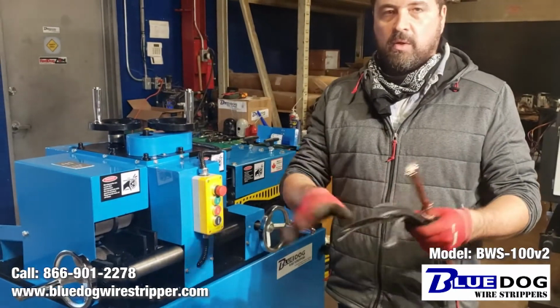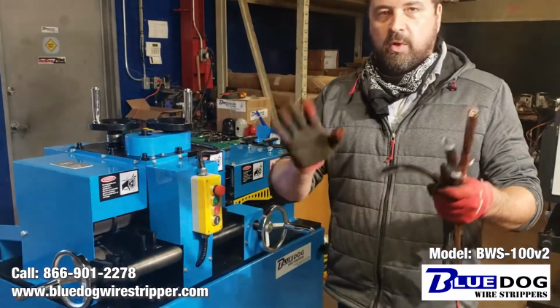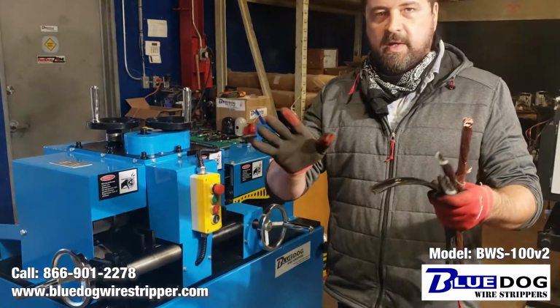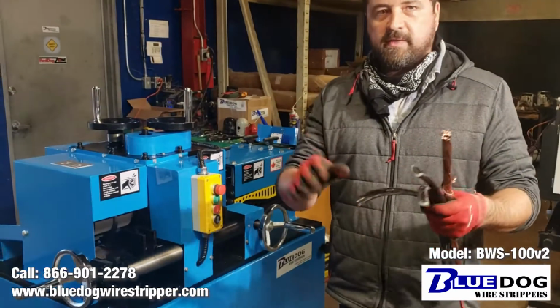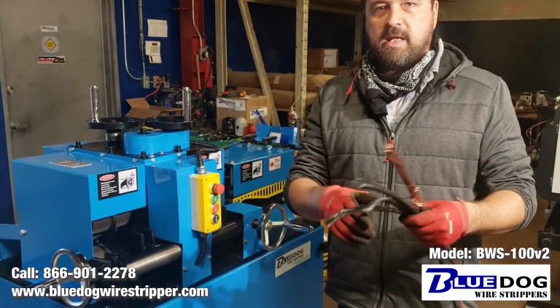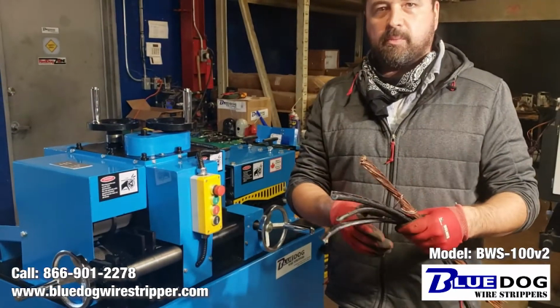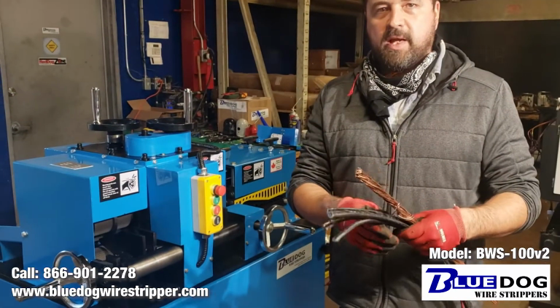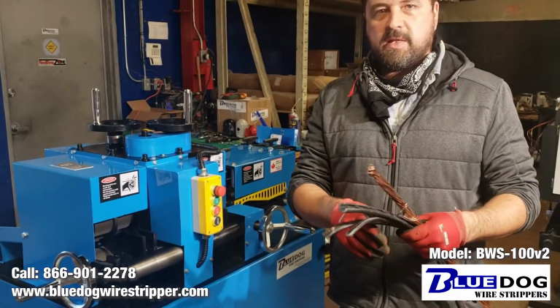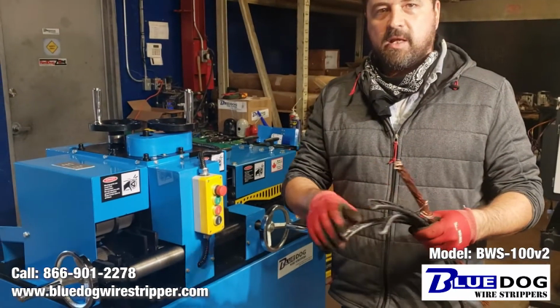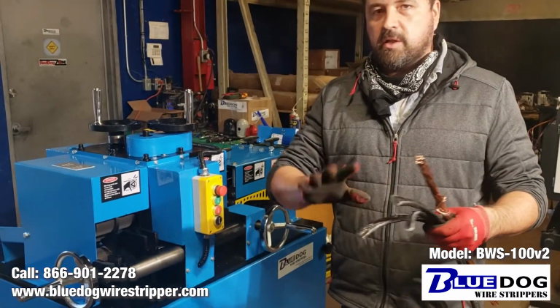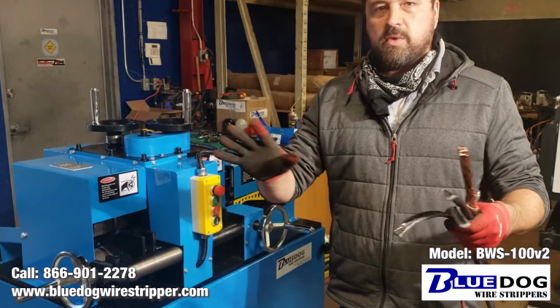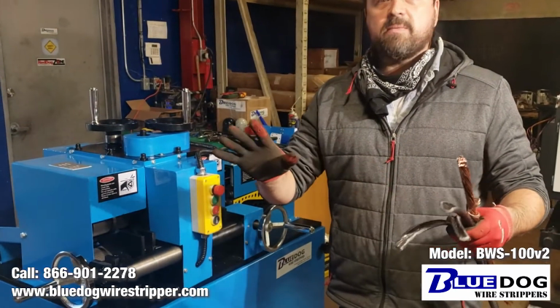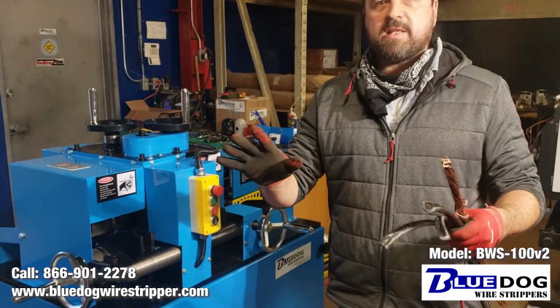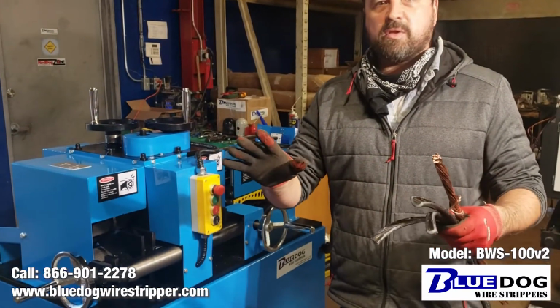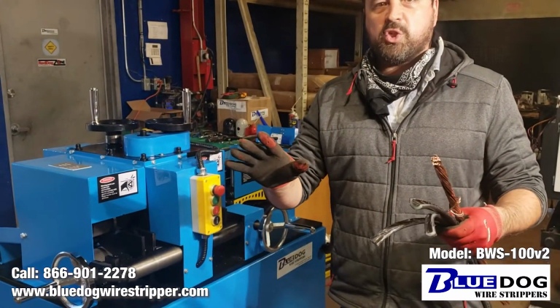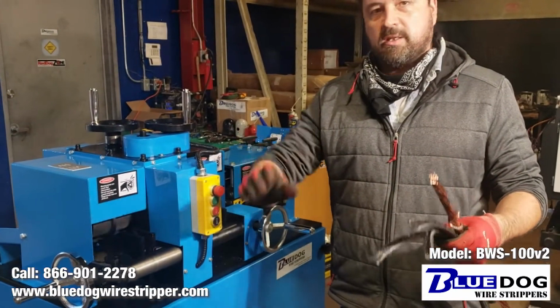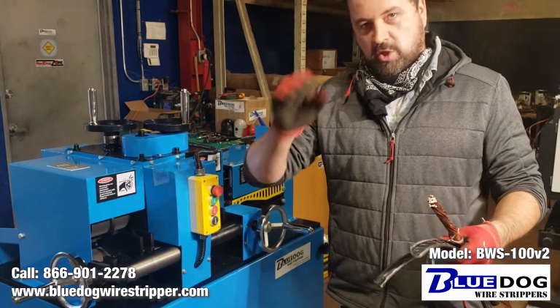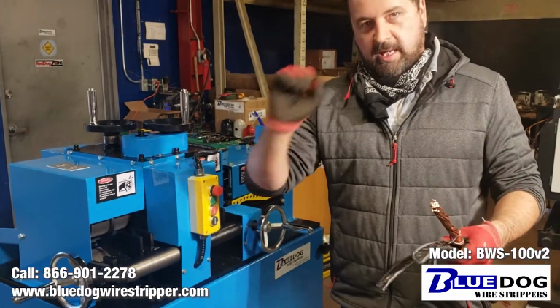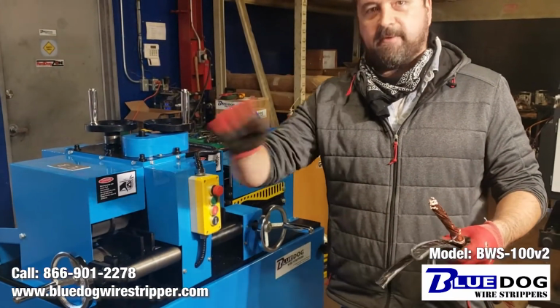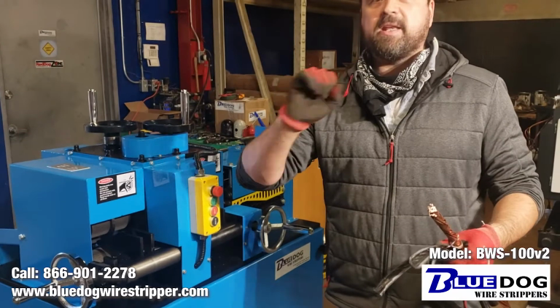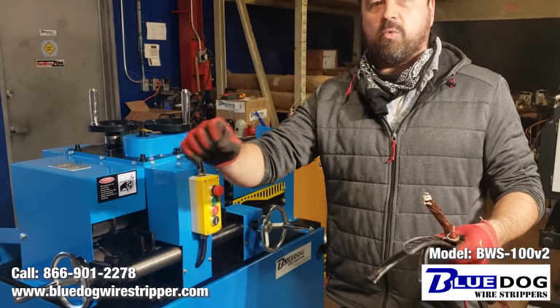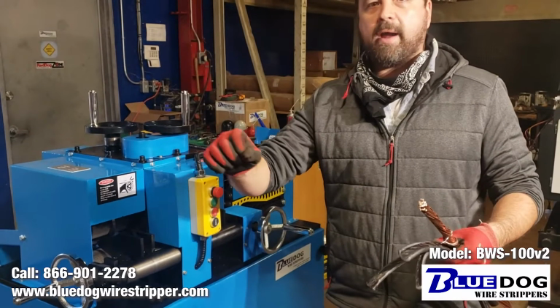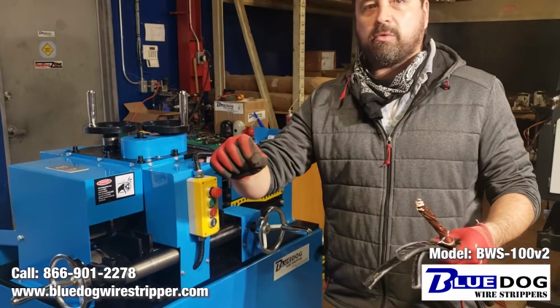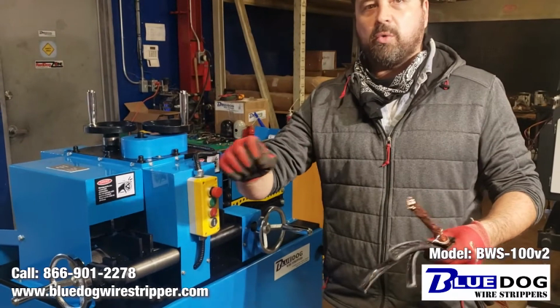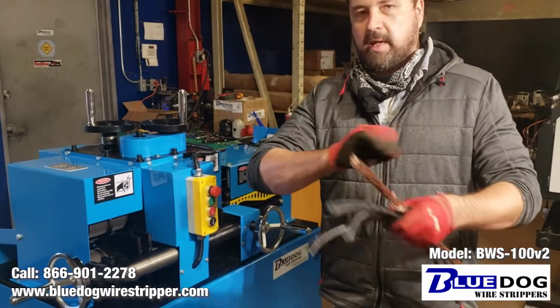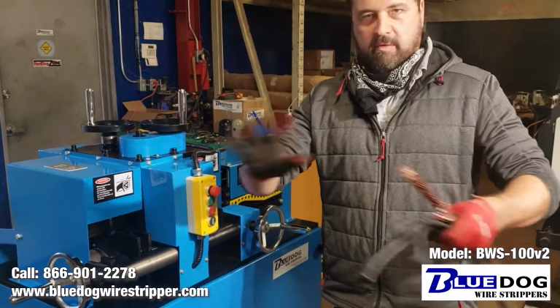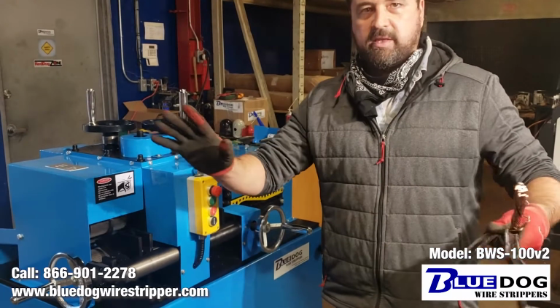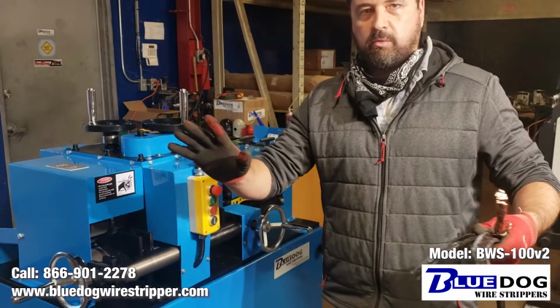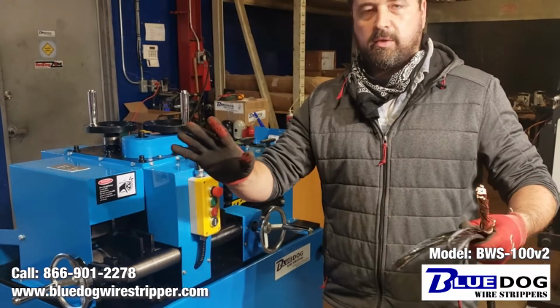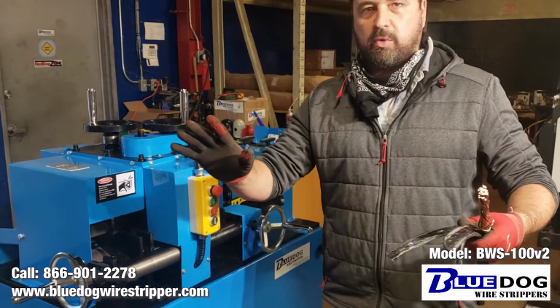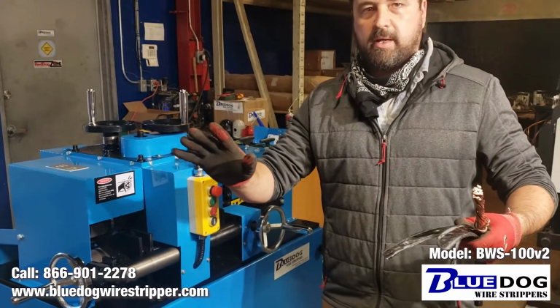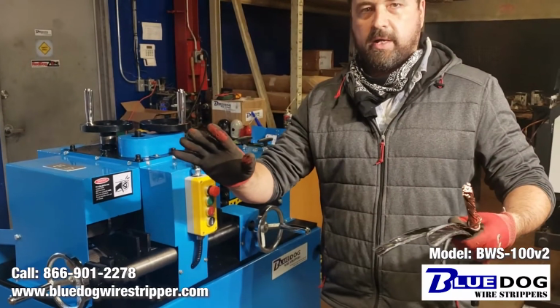— once that's set into place, you don't need to mess with the machine. You just keep feeding your wire through and everything will run through like butter.